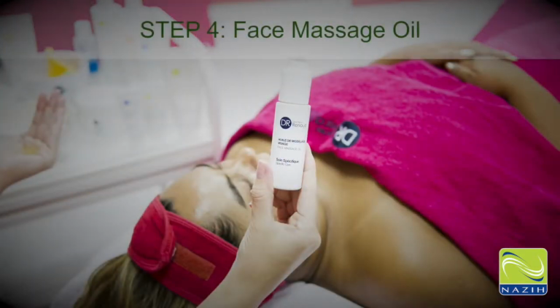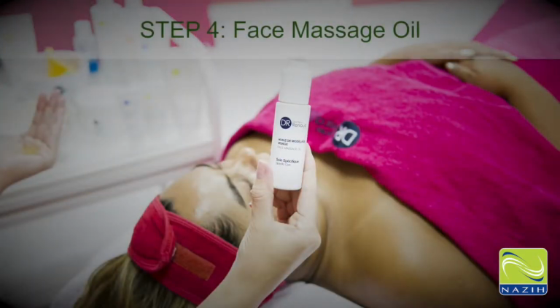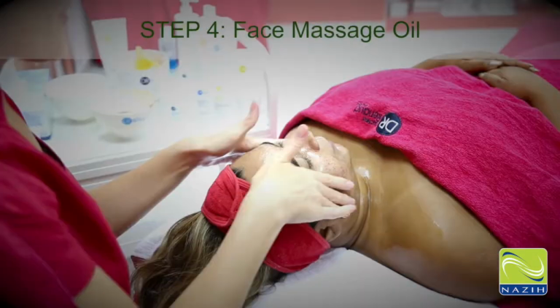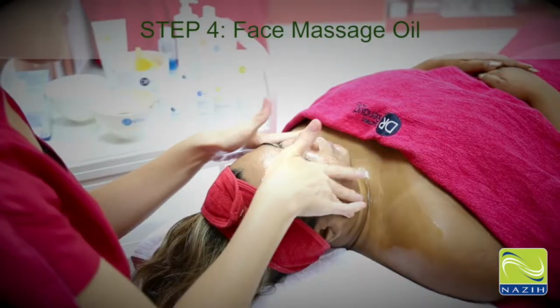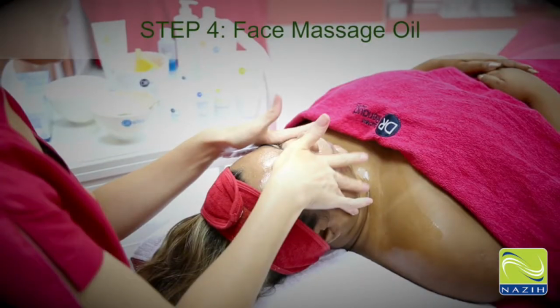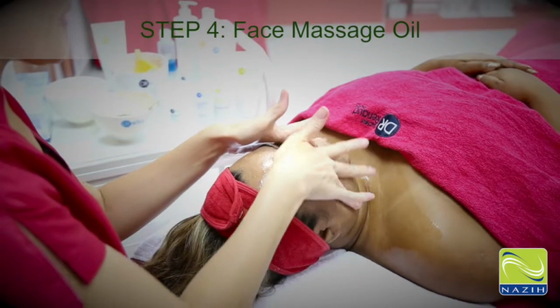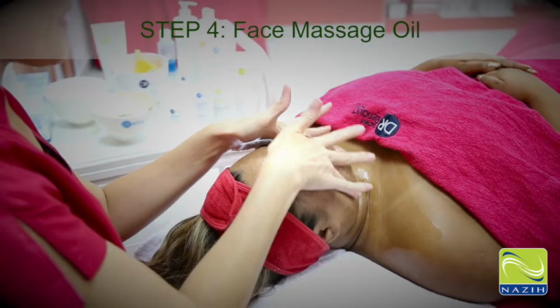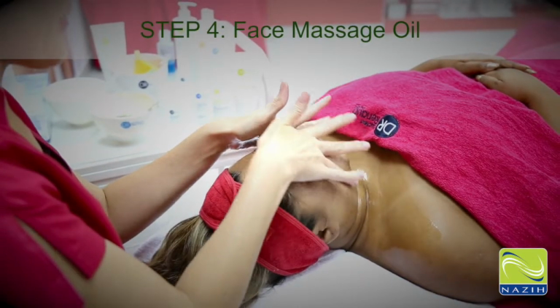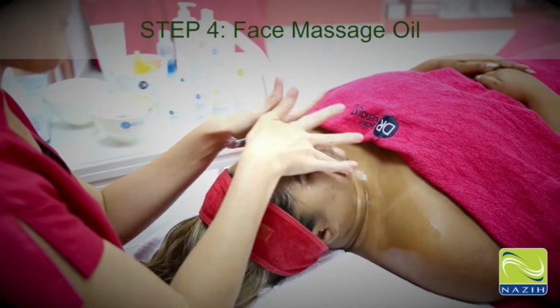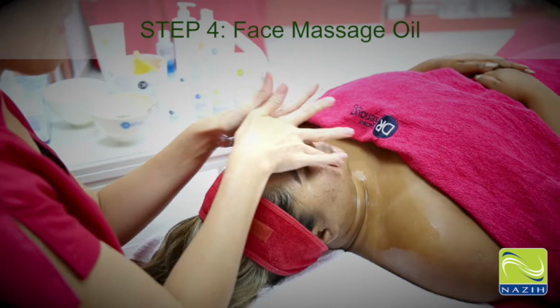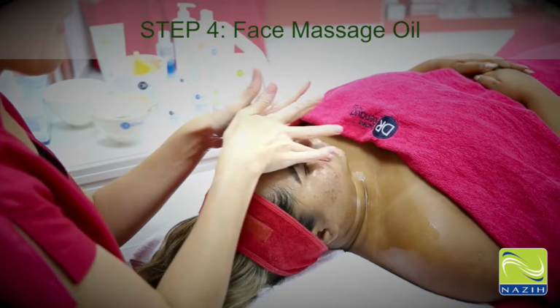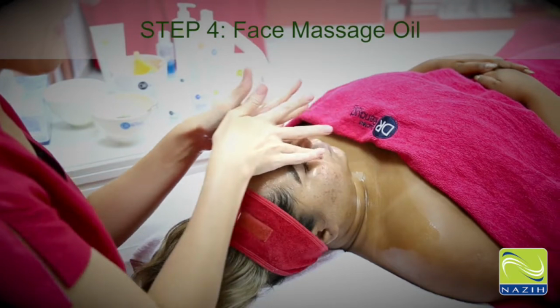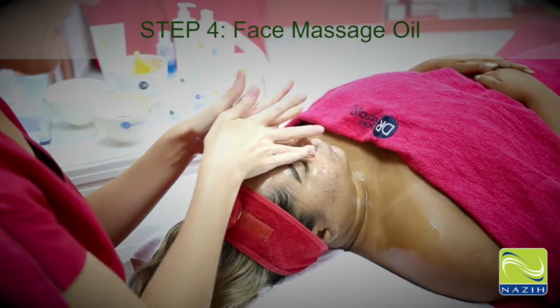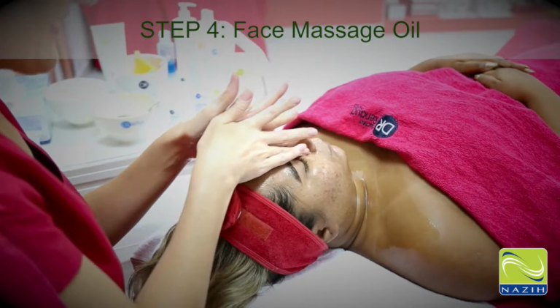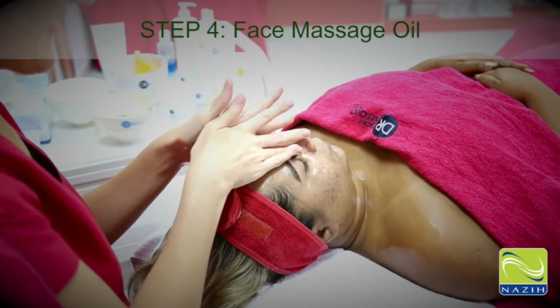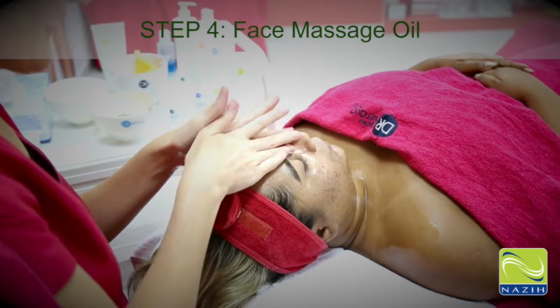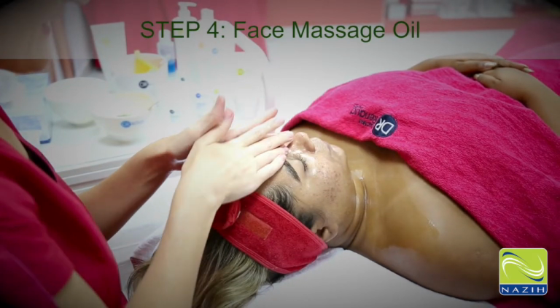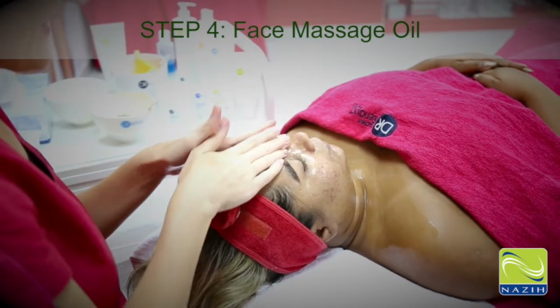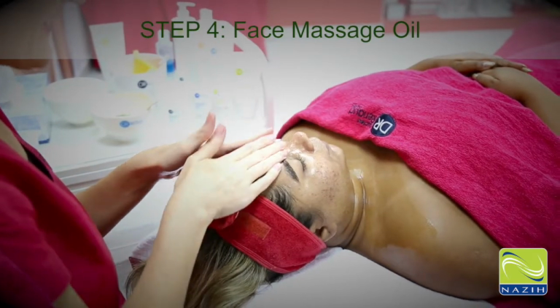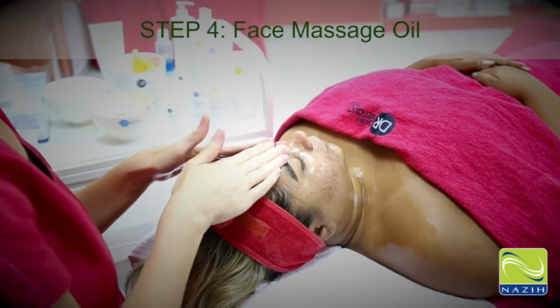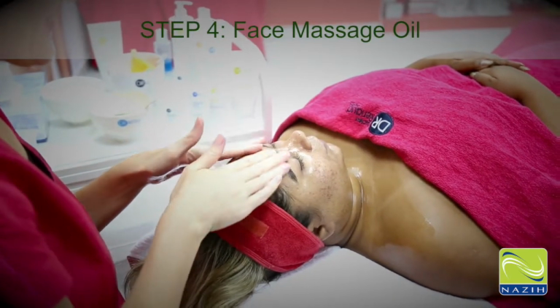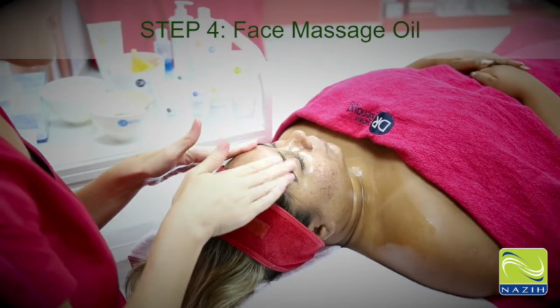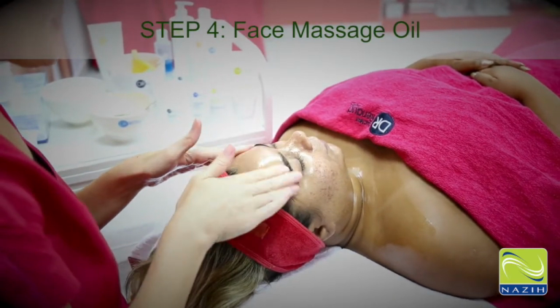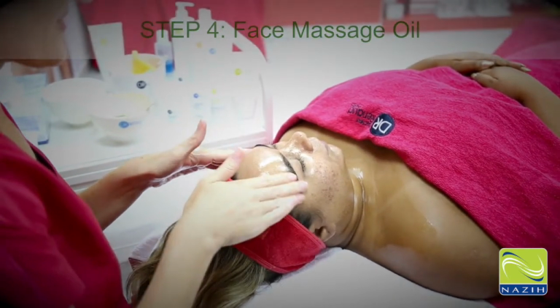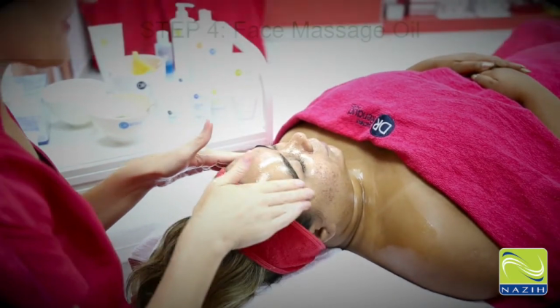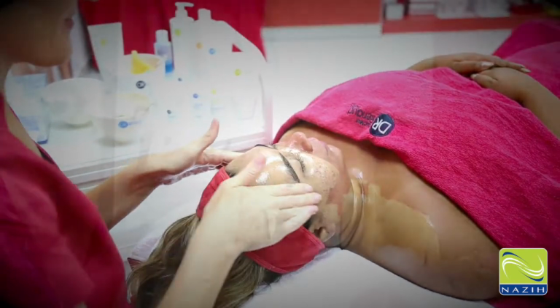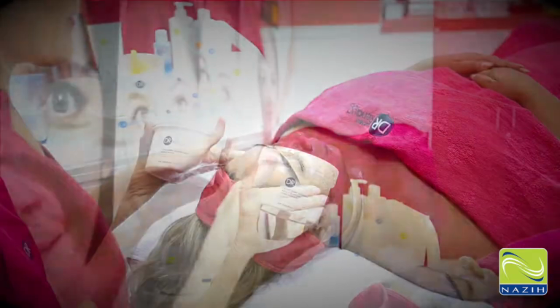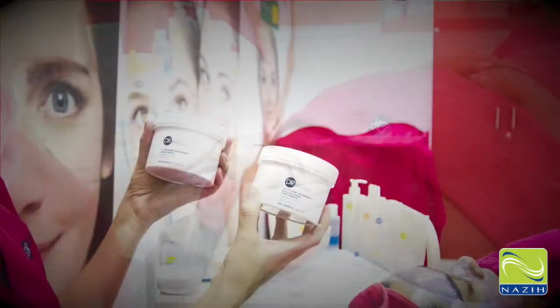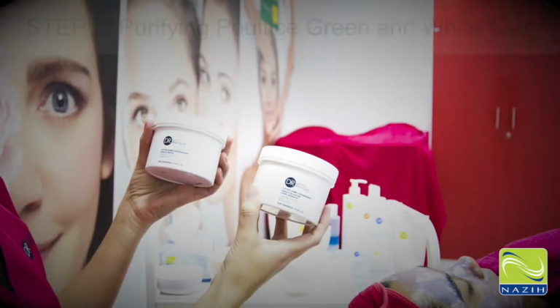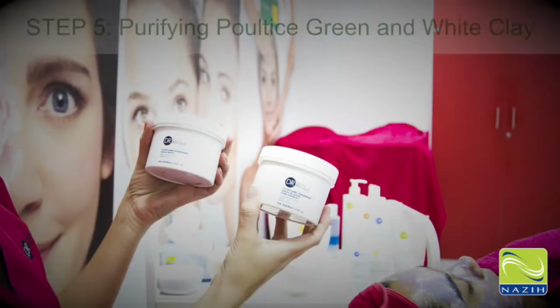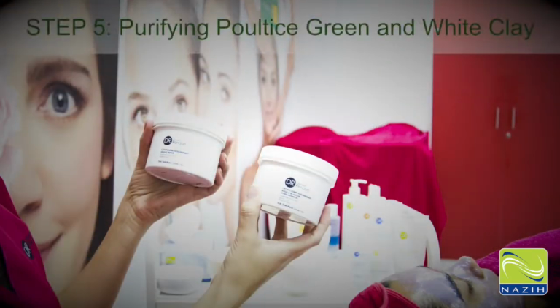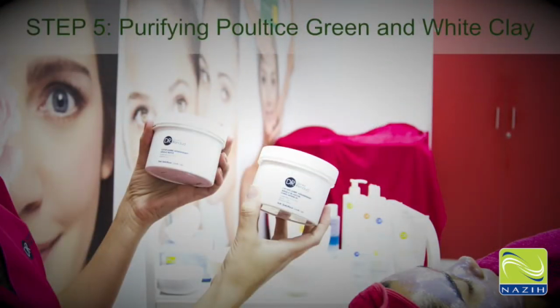Step 4: Face Massage Oil. Ultrasensory Nourishing Oil for Cocooning Face Massage.